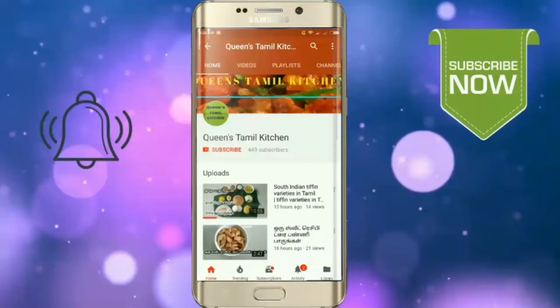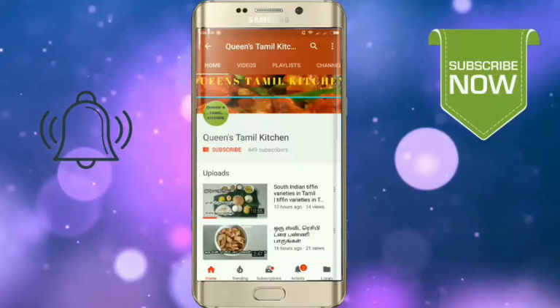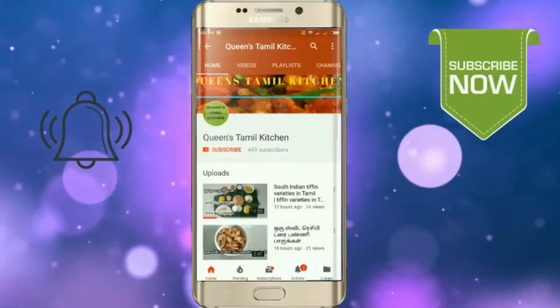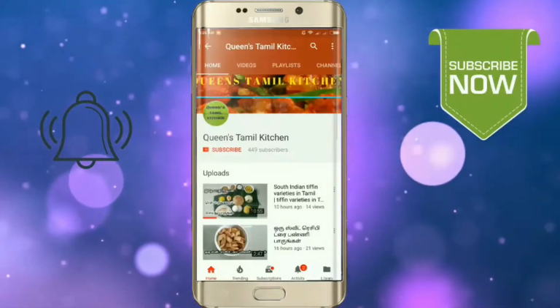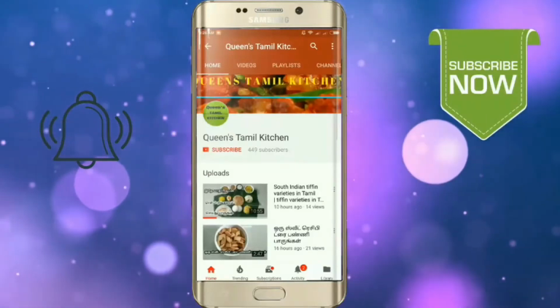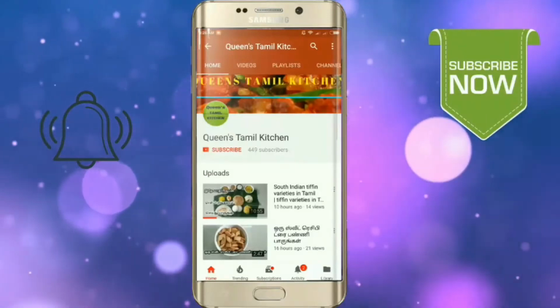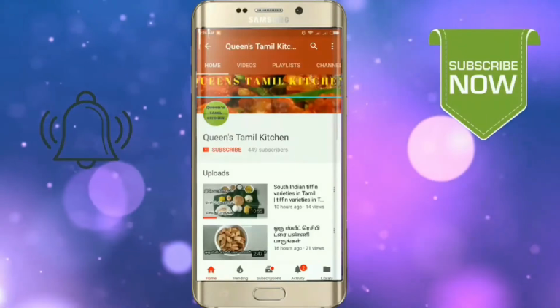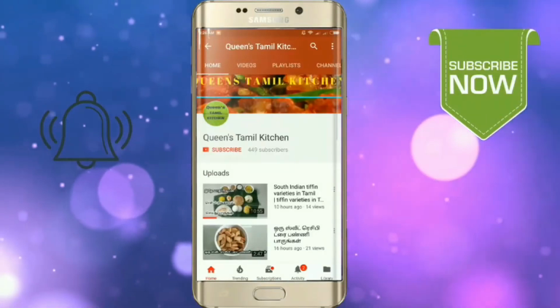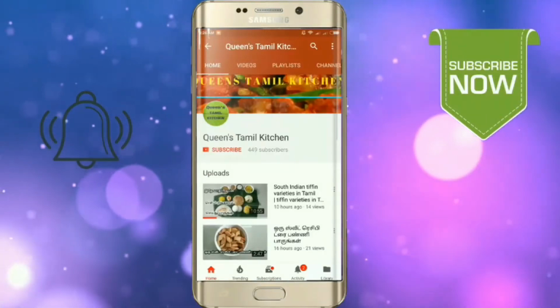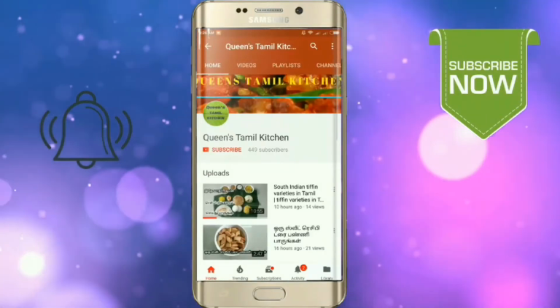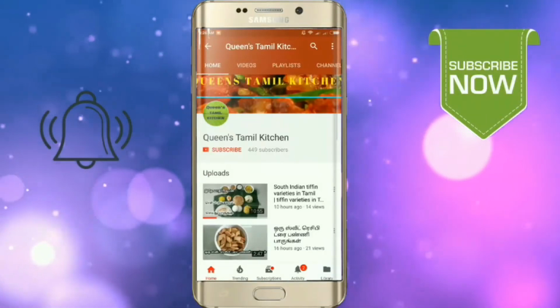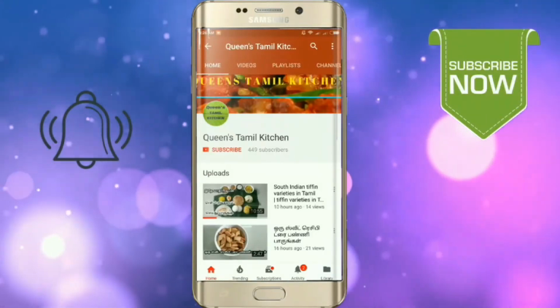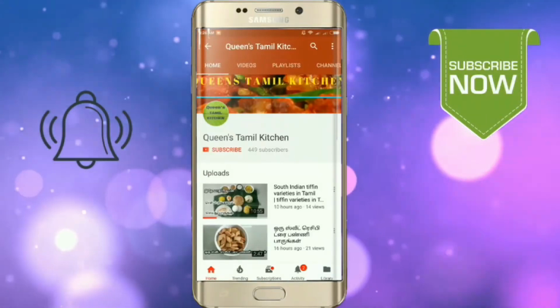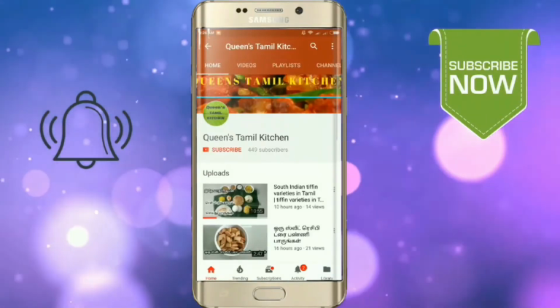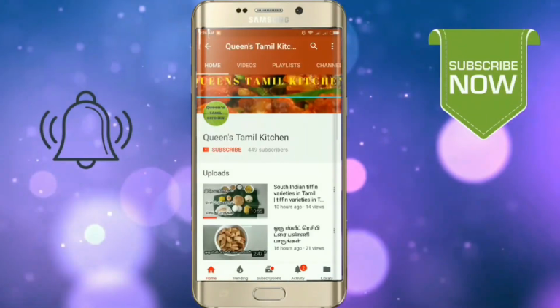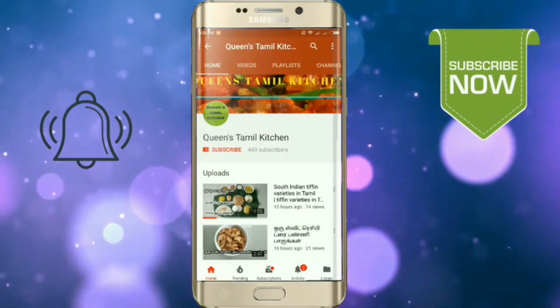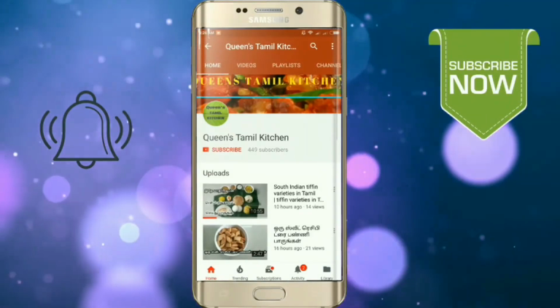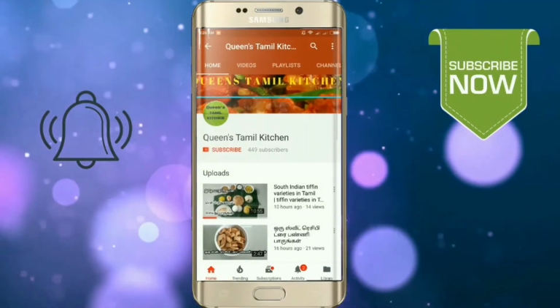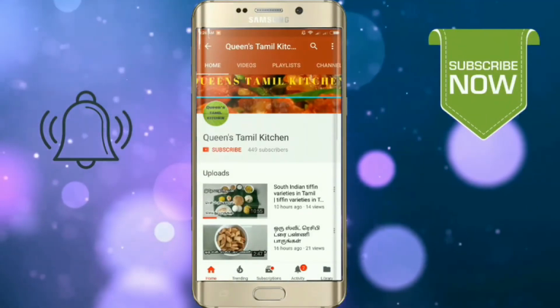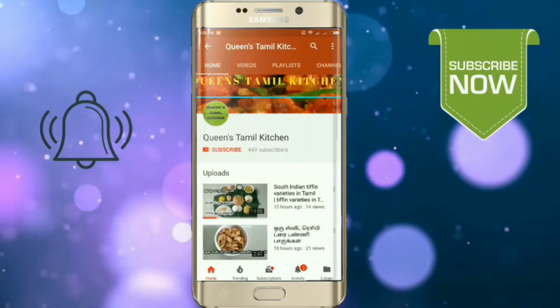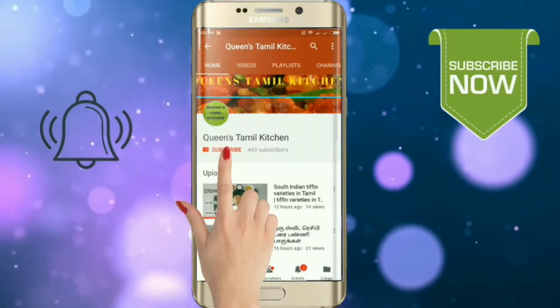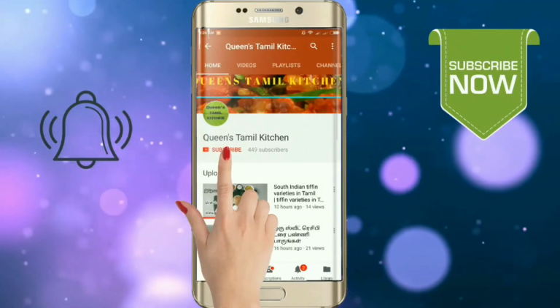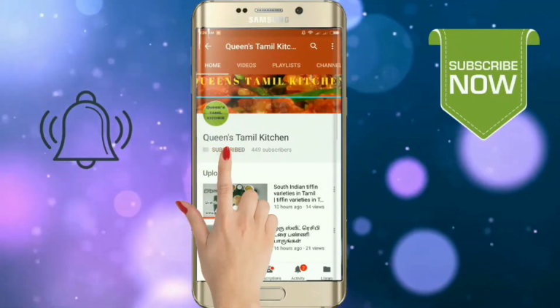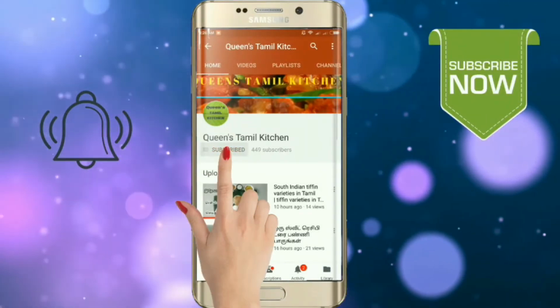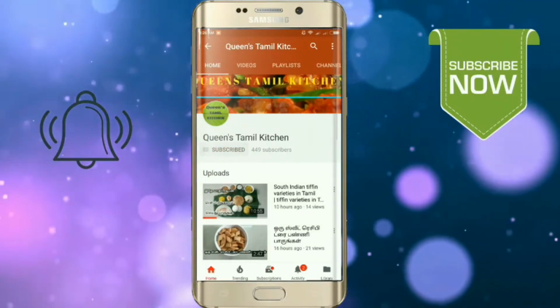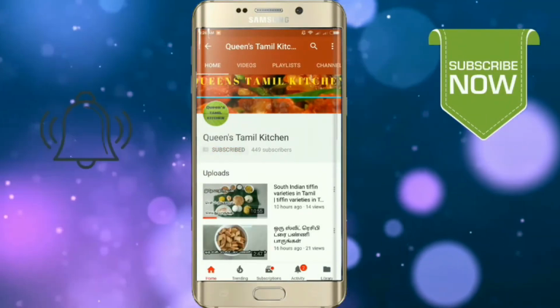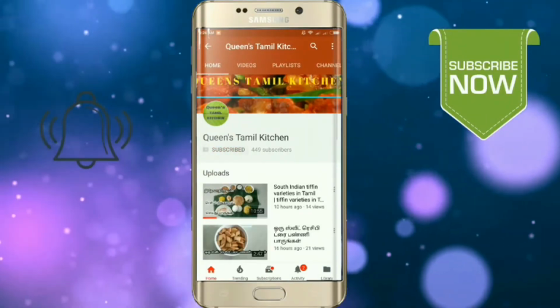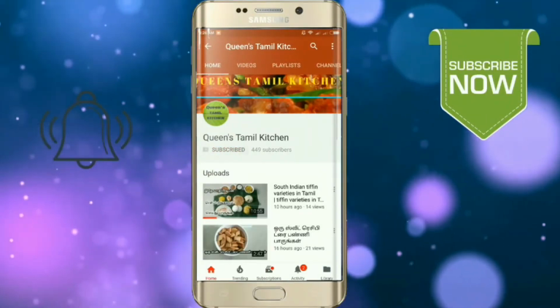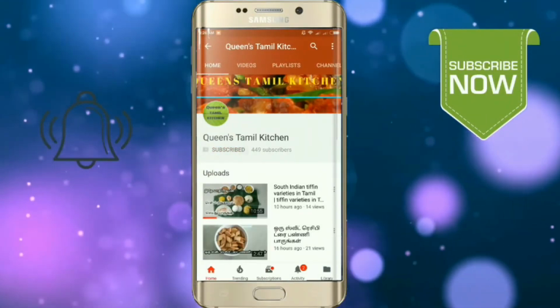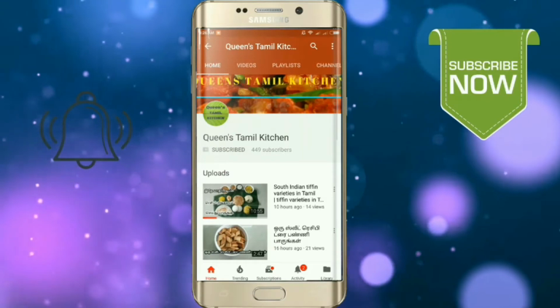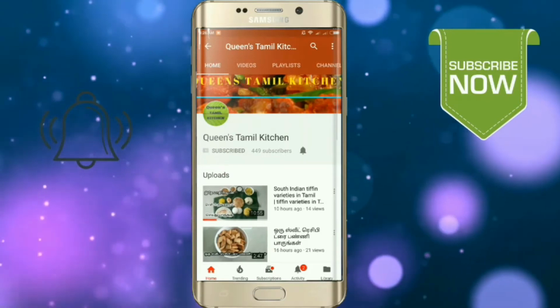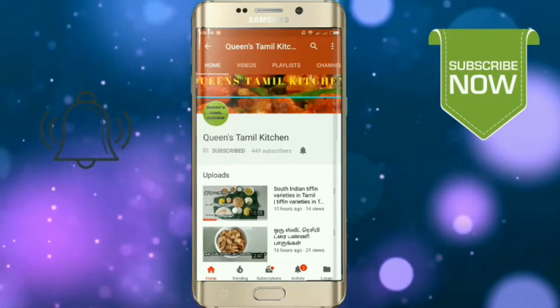If you are subscribed to the channel, please click the subscribe button and bell button.